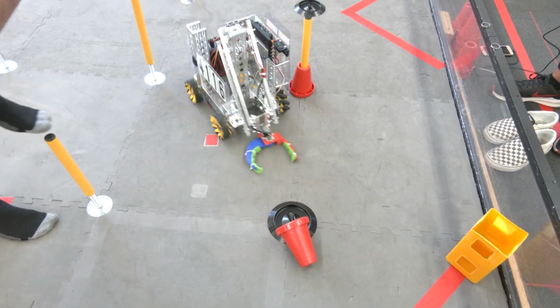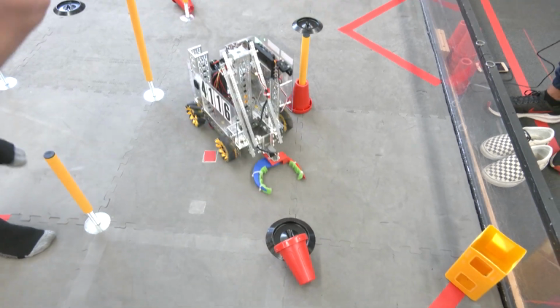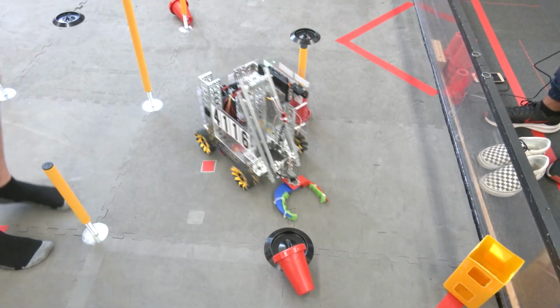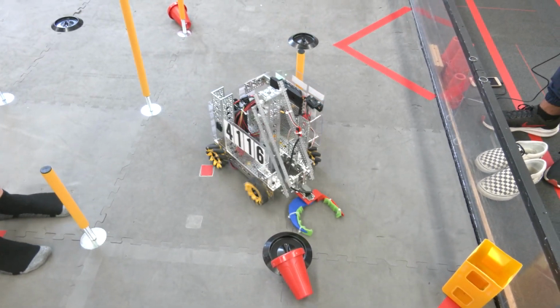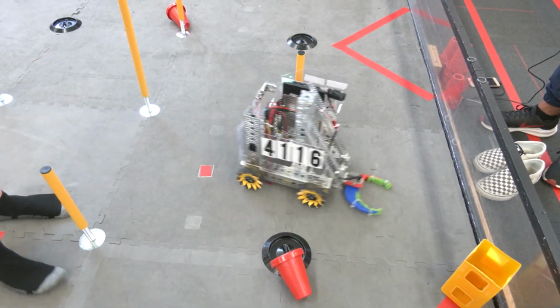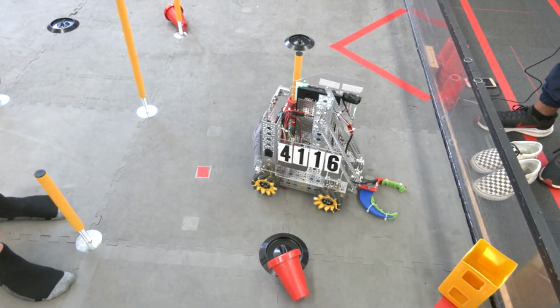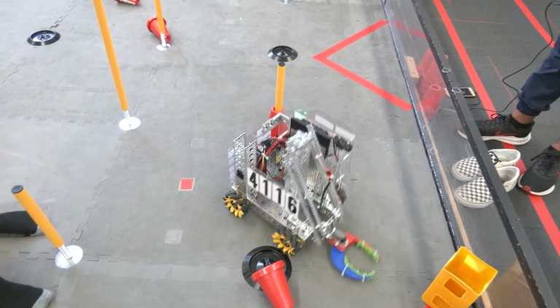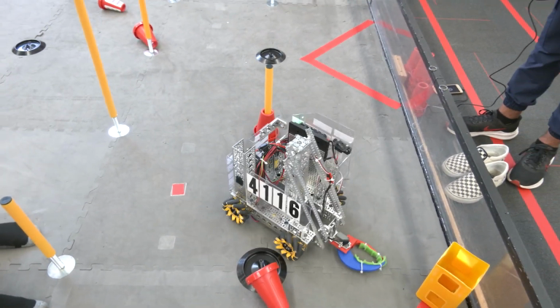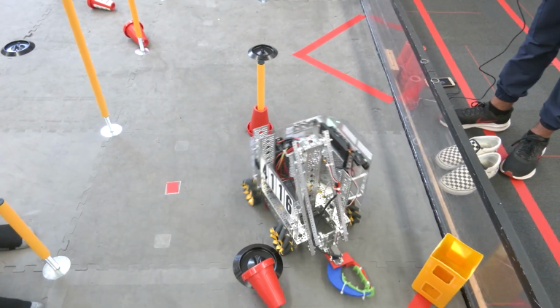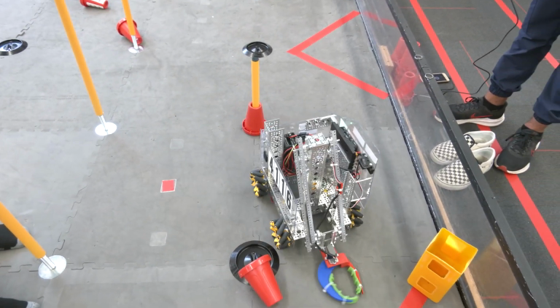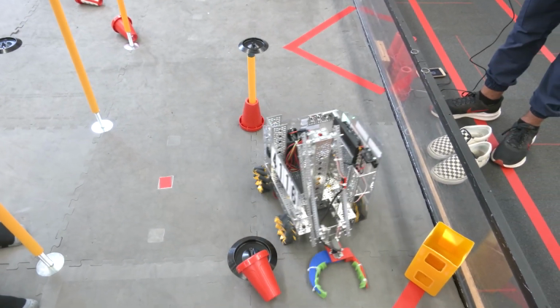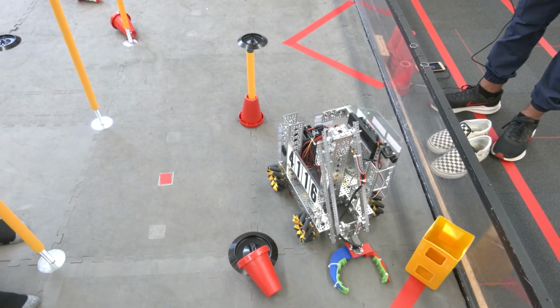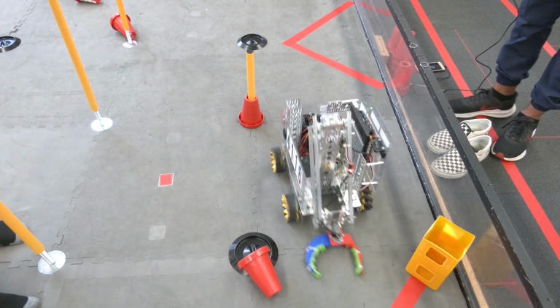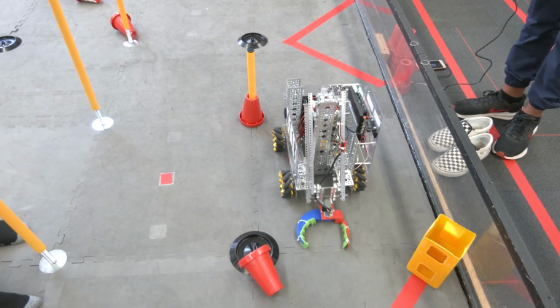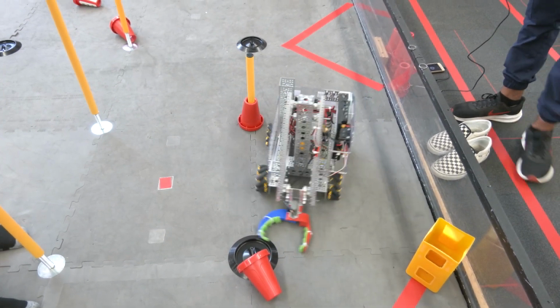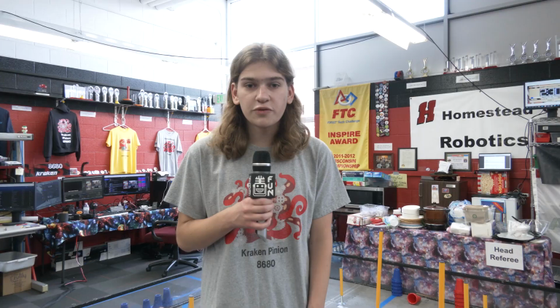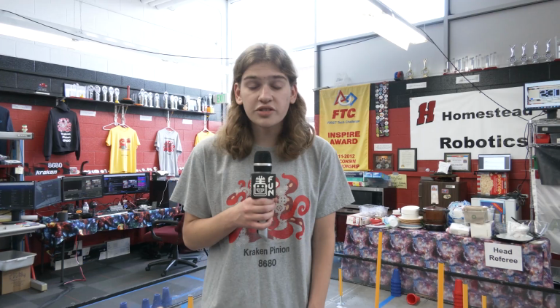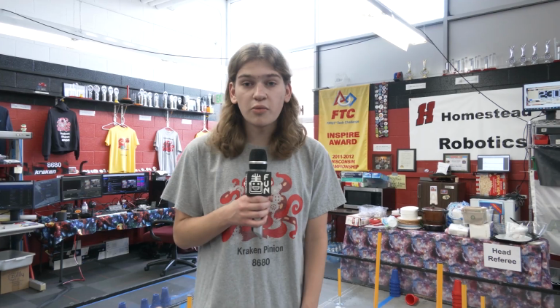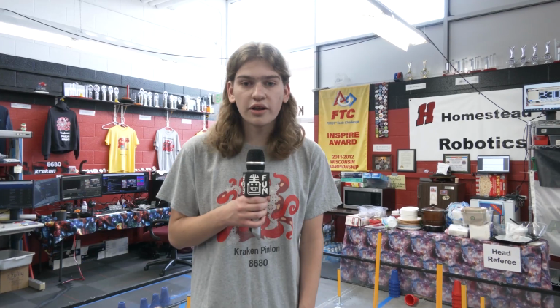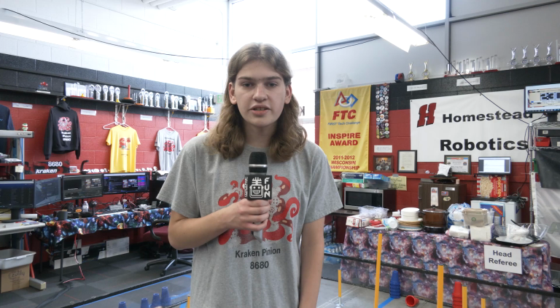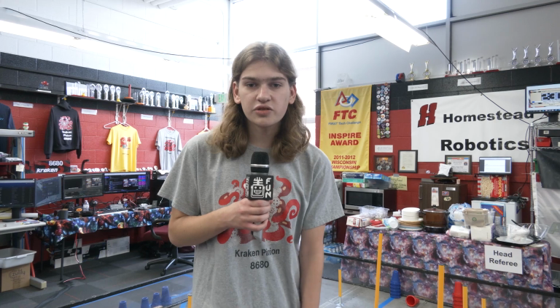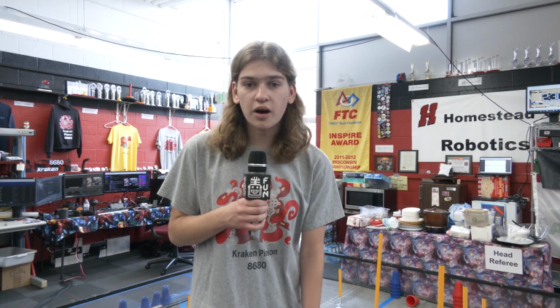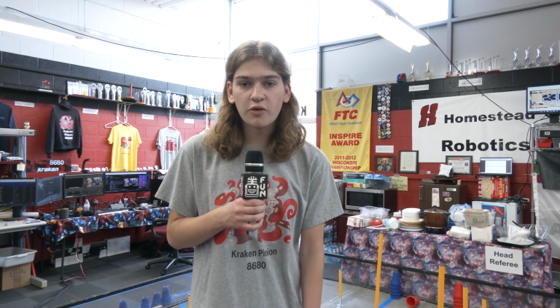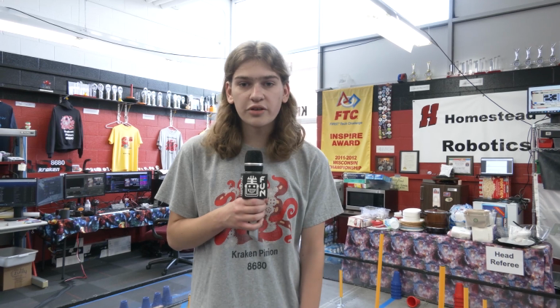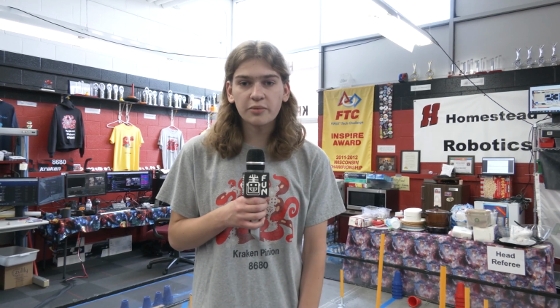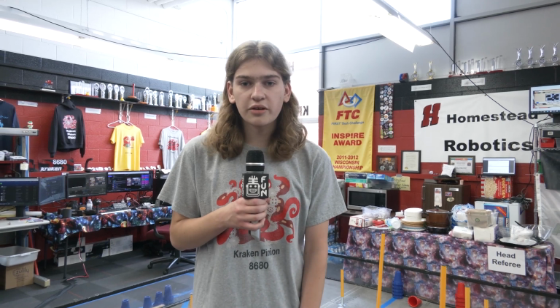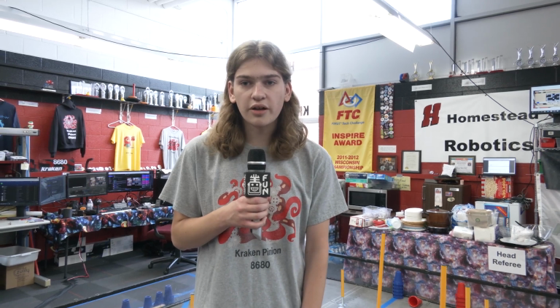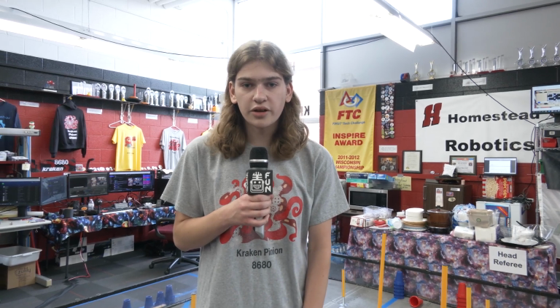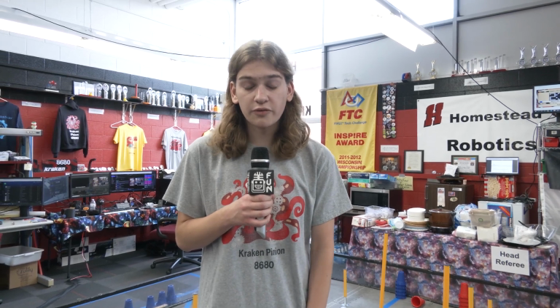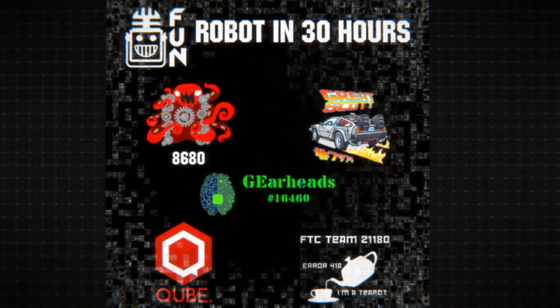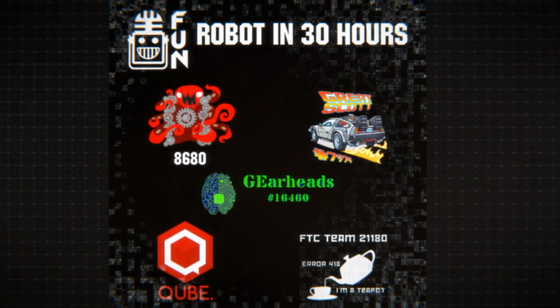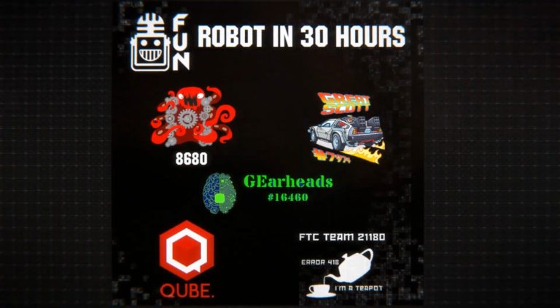Claws could work decently. Thank you for watching — if you want to see more like this, there are more videos coming out on FIRST's YouTube channel.